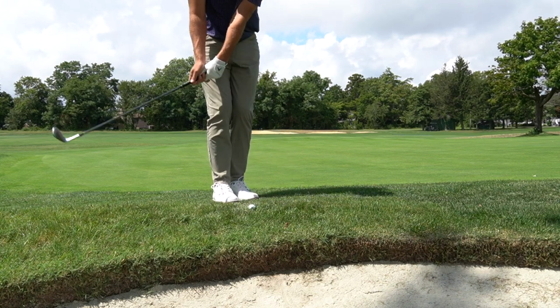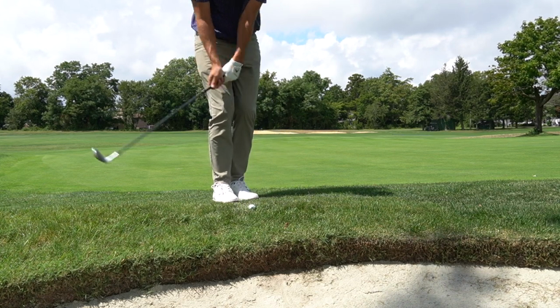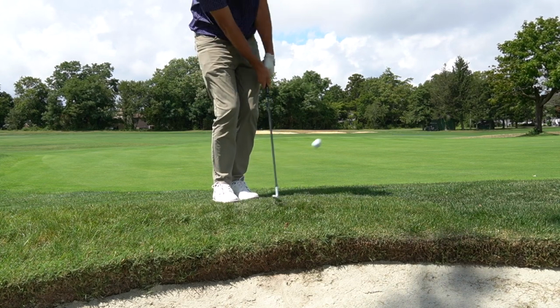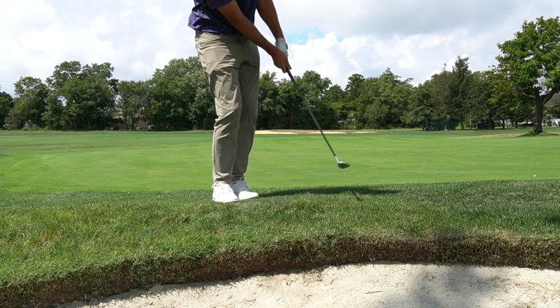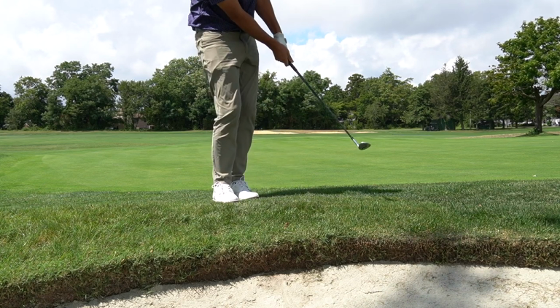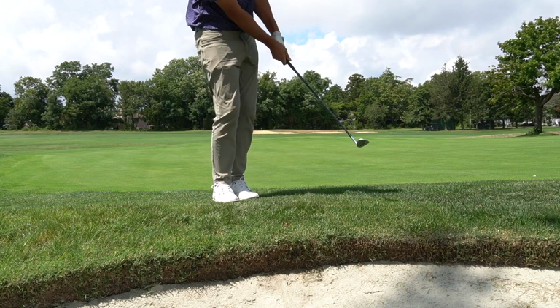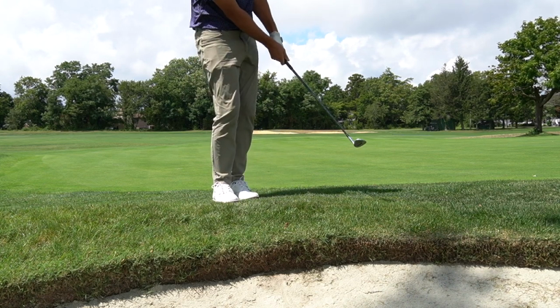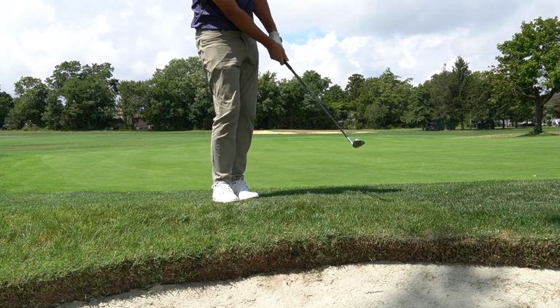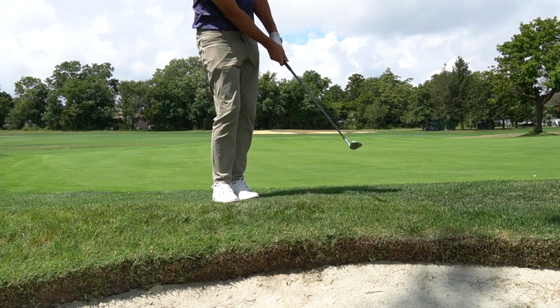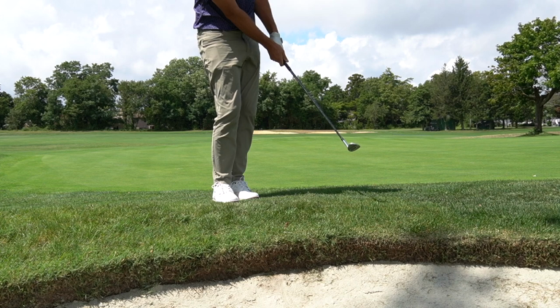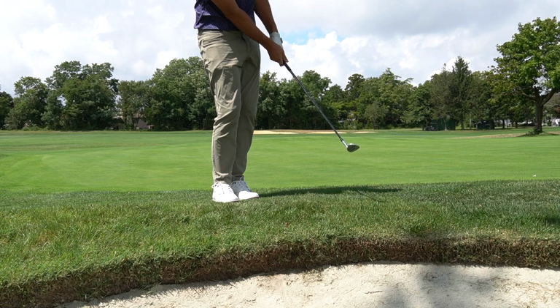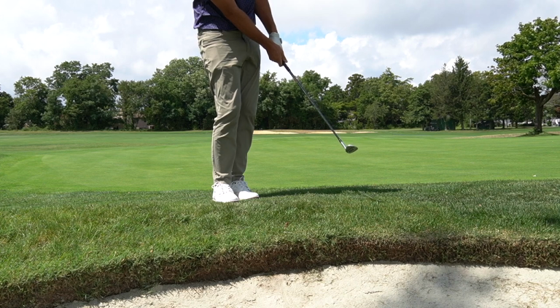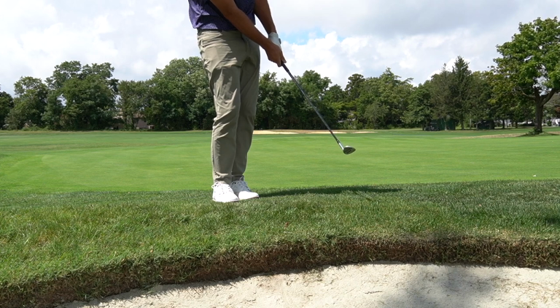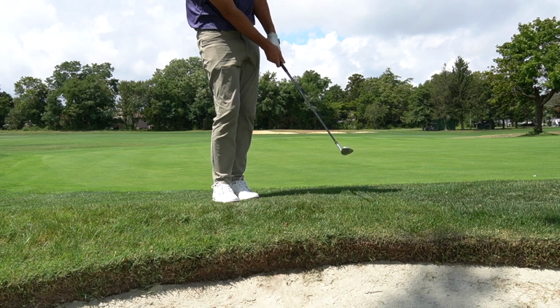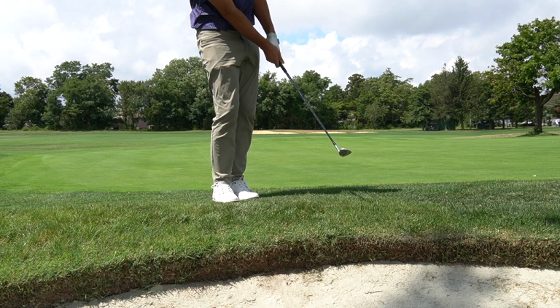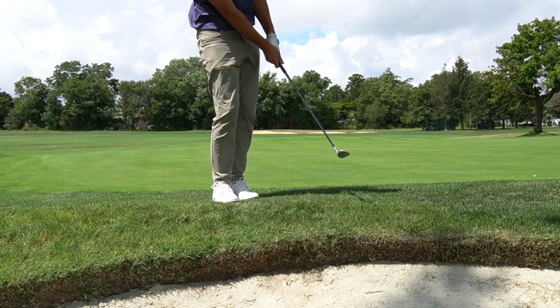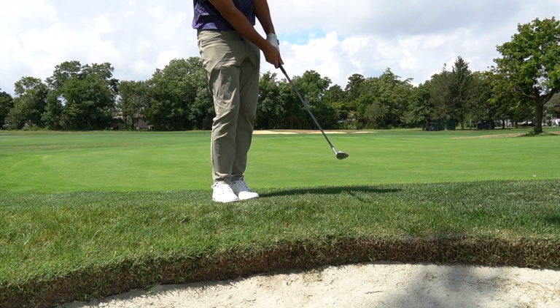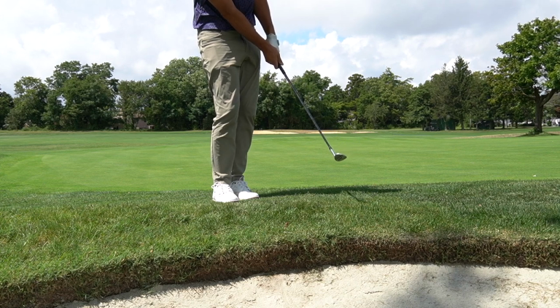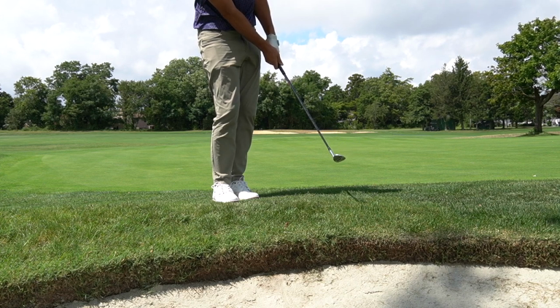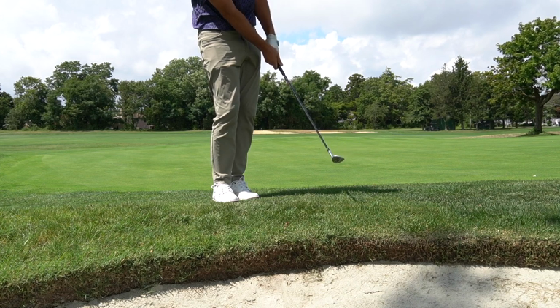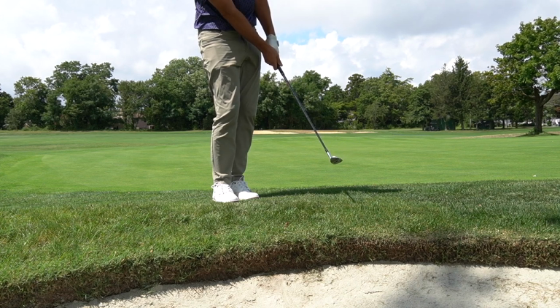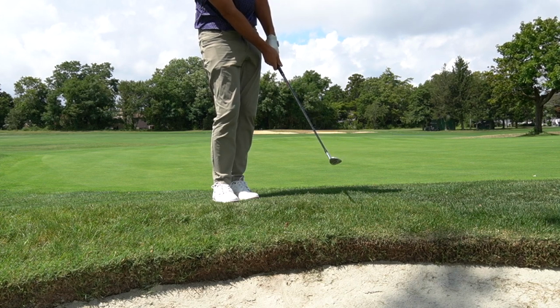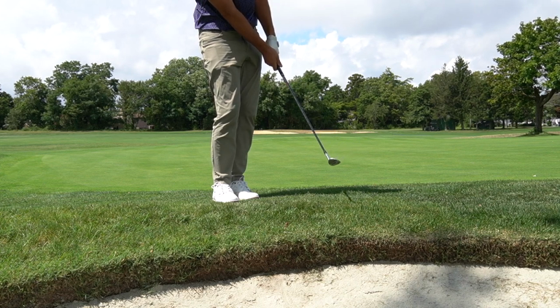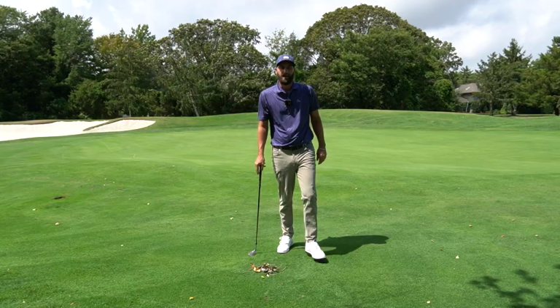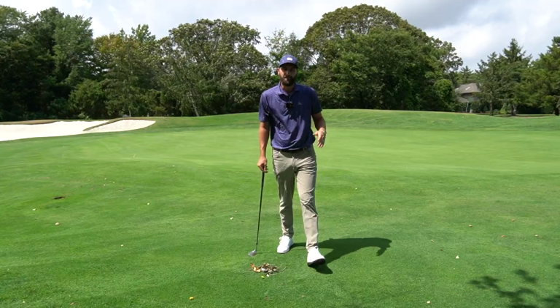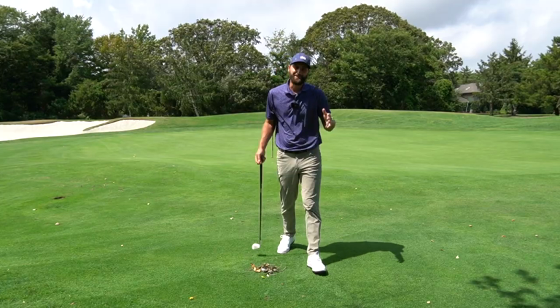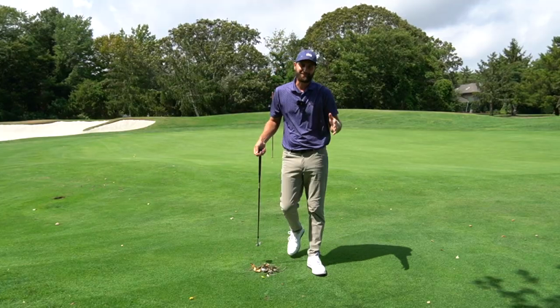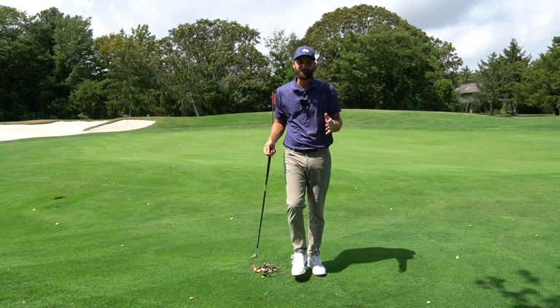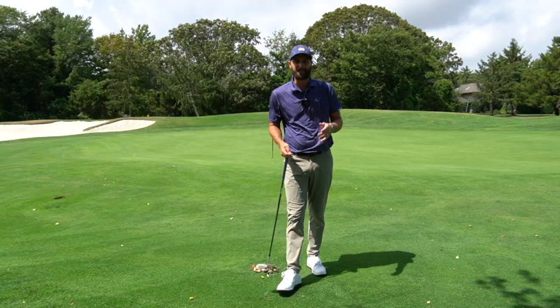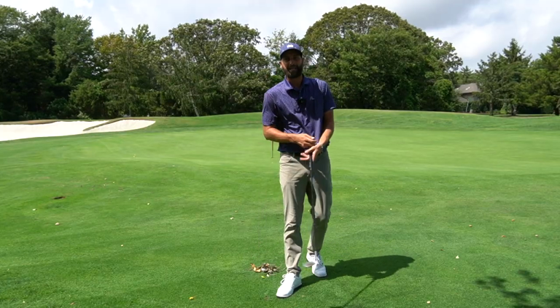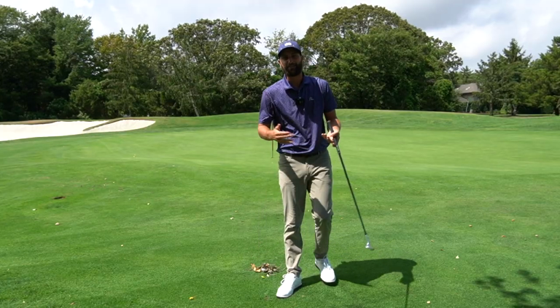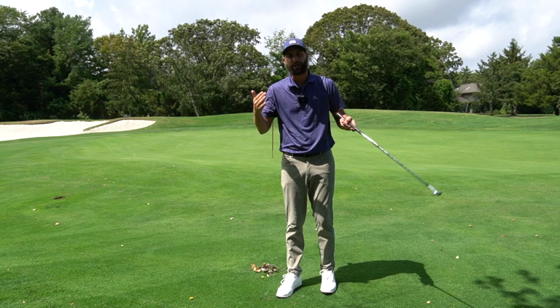We'll mark the area, get one club length from there, take our drop, remove the ball, and now we've got a nice easy chip shot.